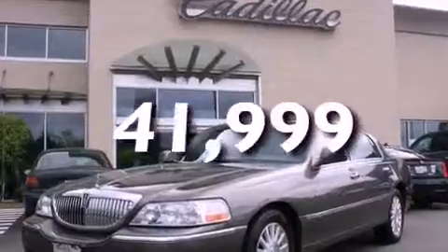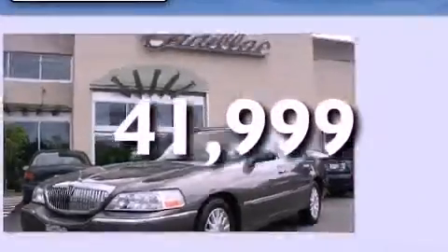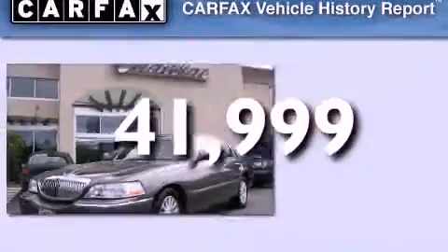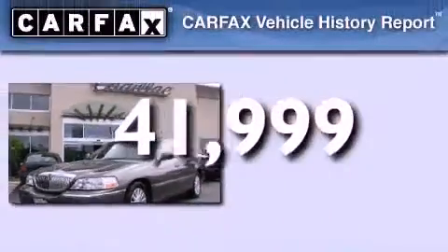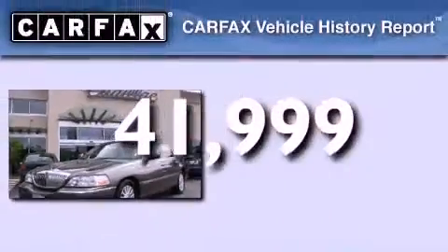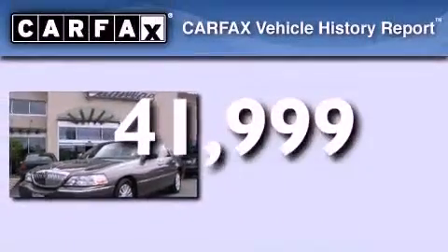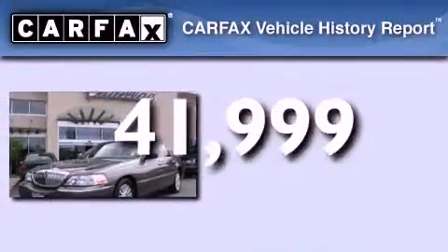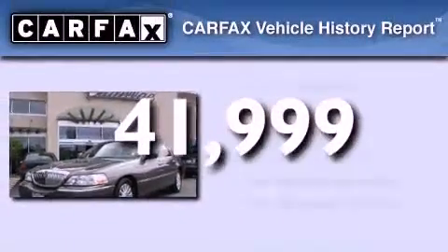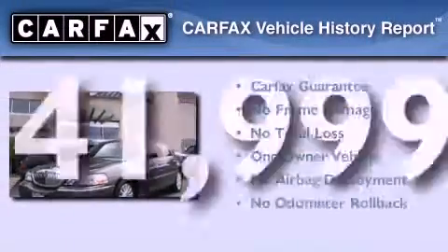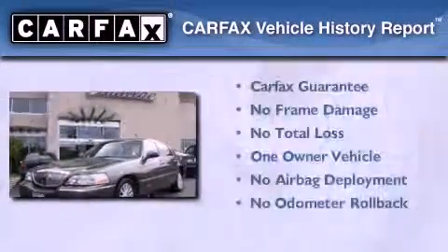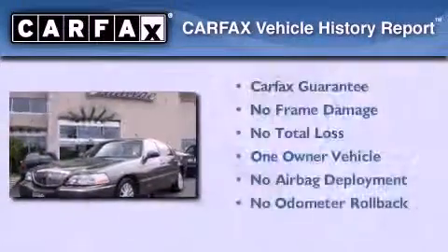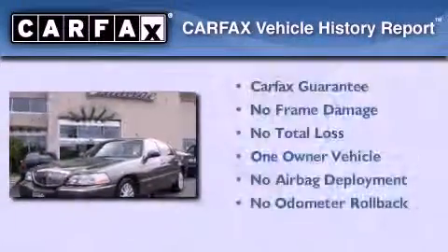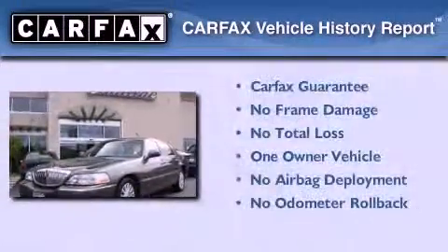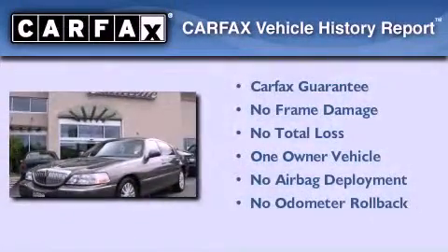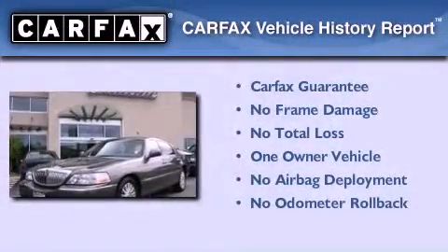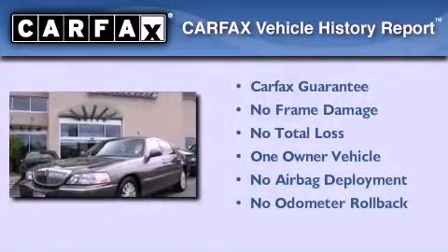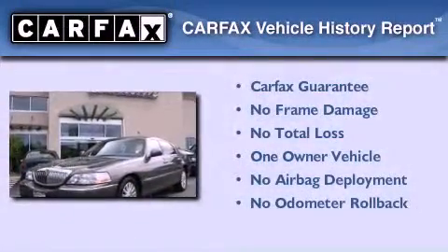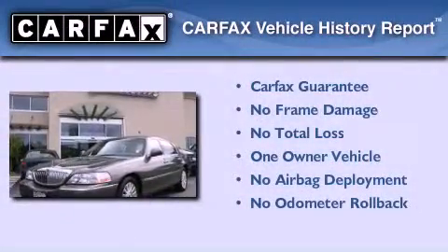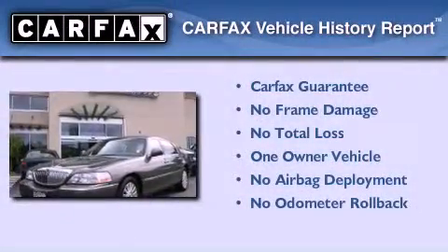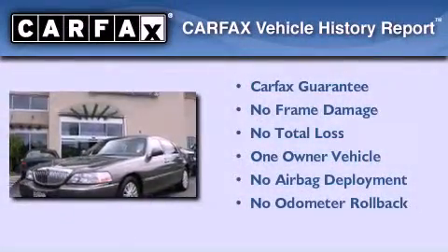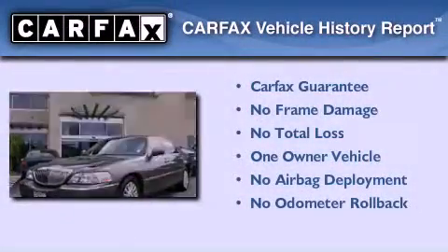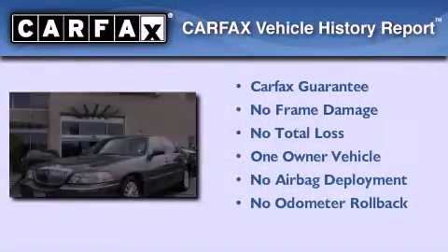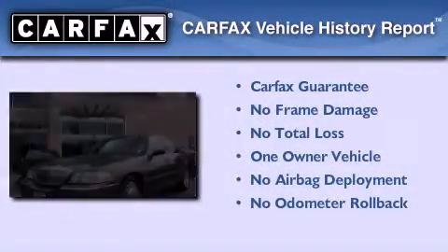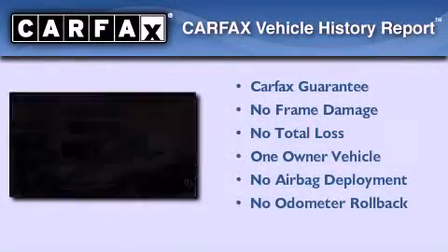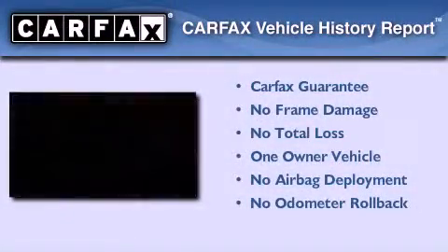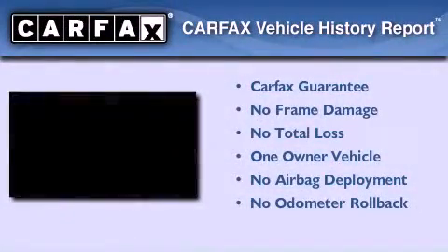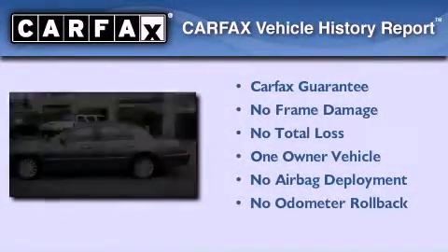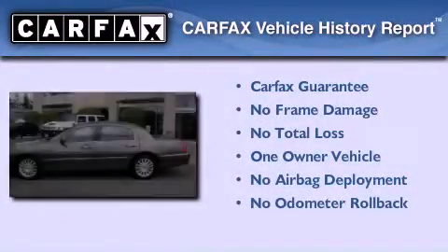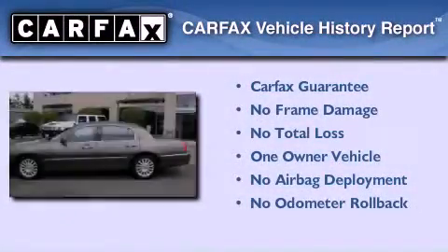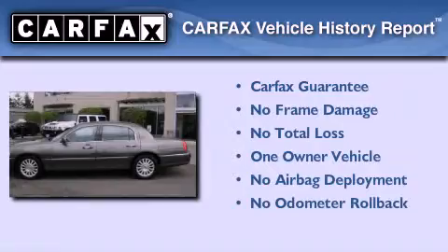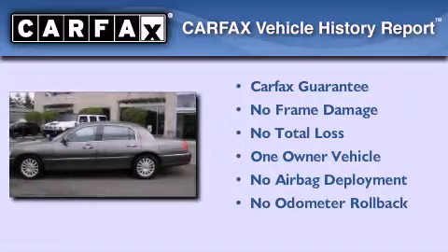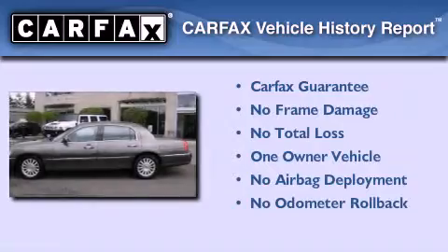This Lincoln has had only one owner and it qualifies for the Carfax buyback guarantee.